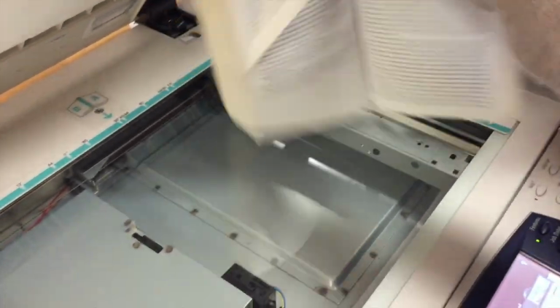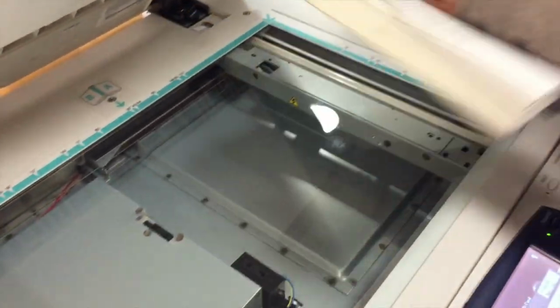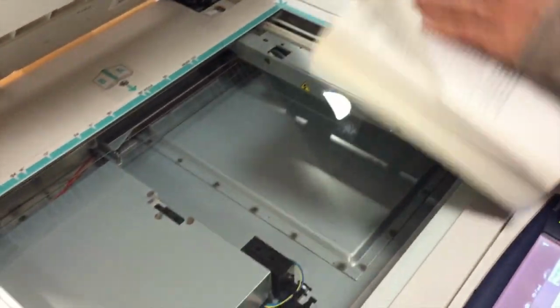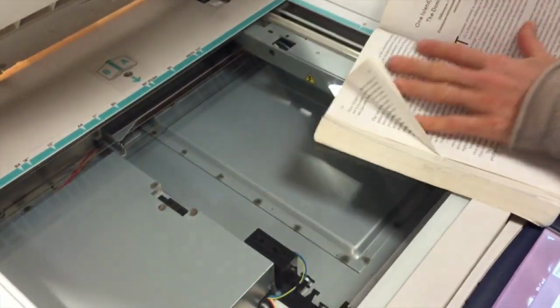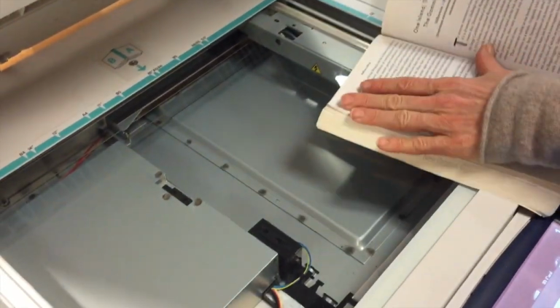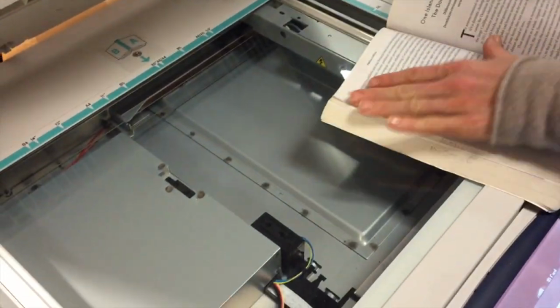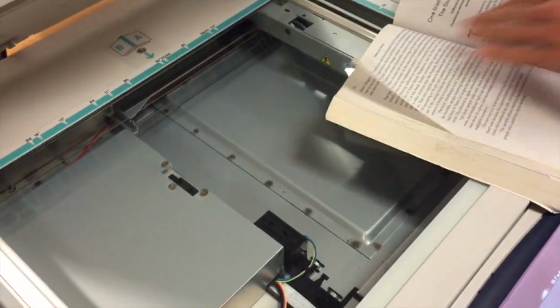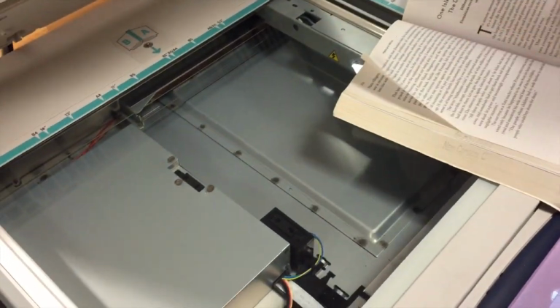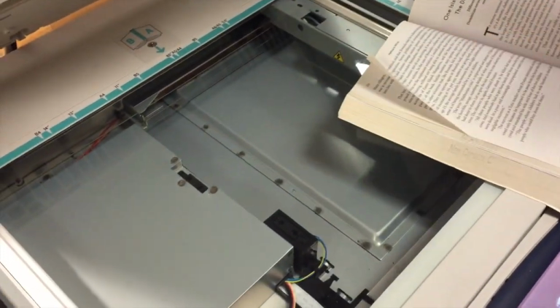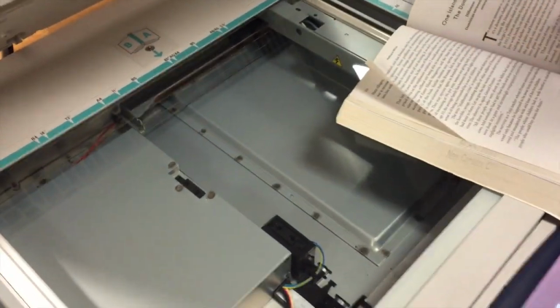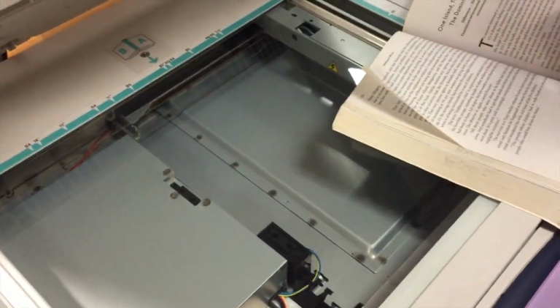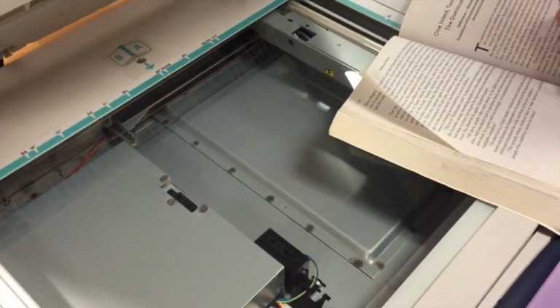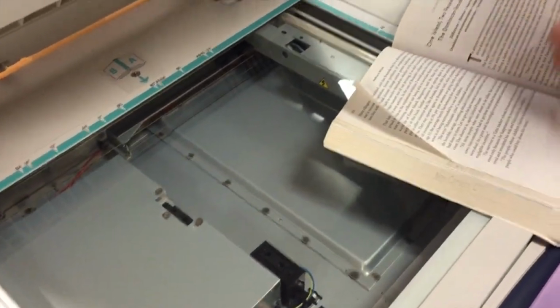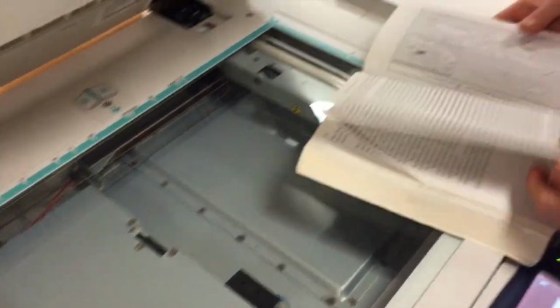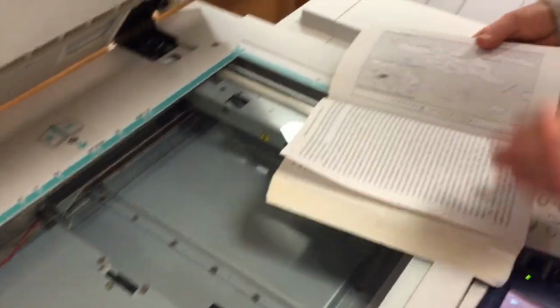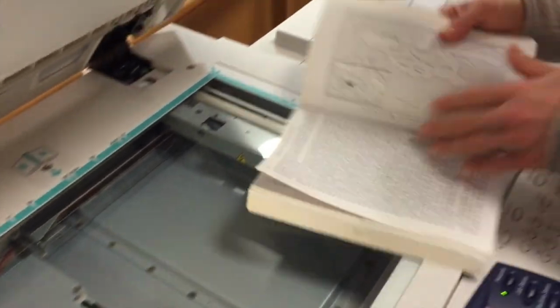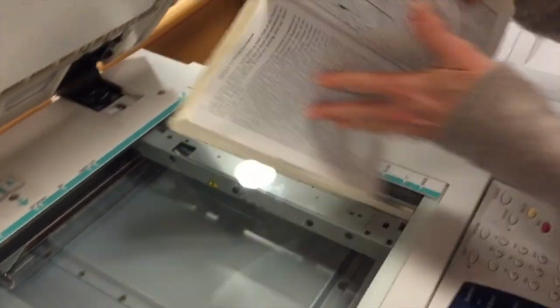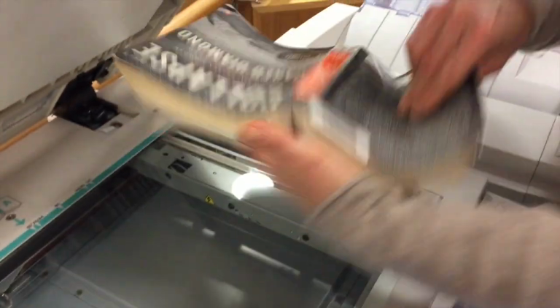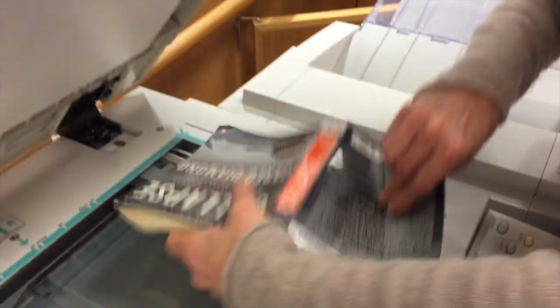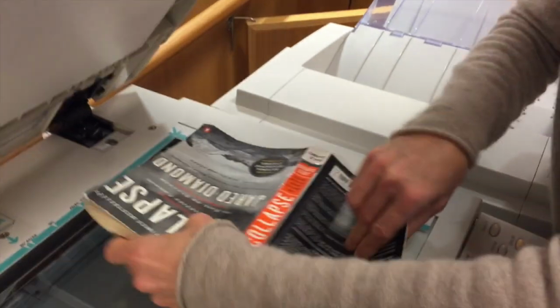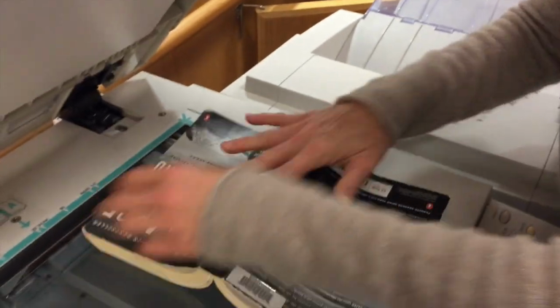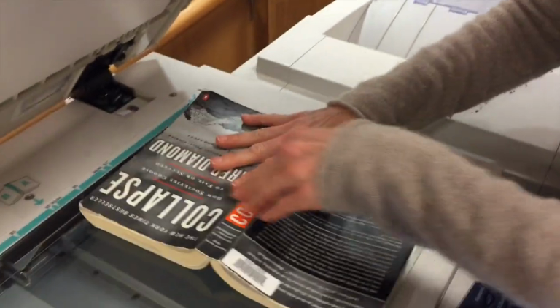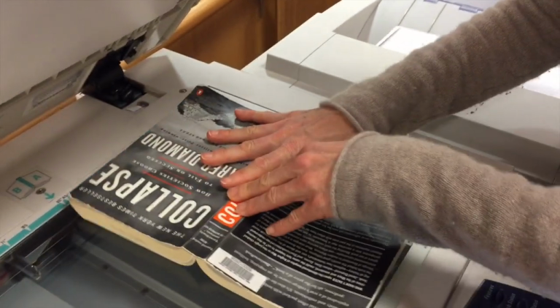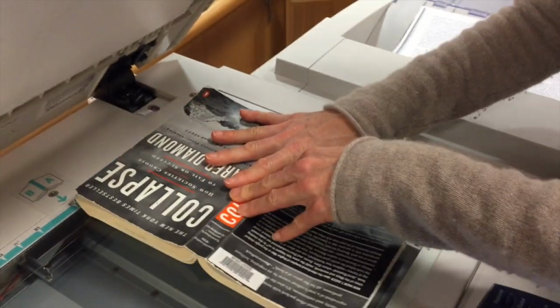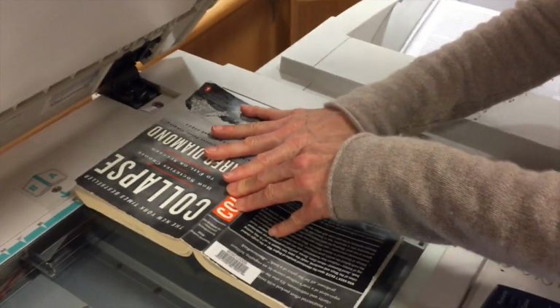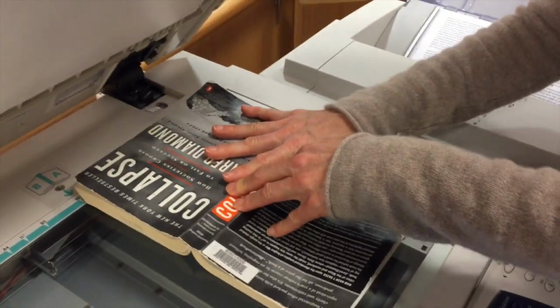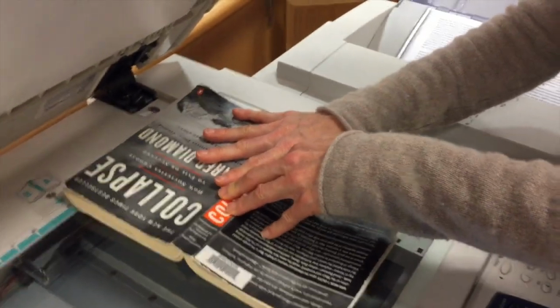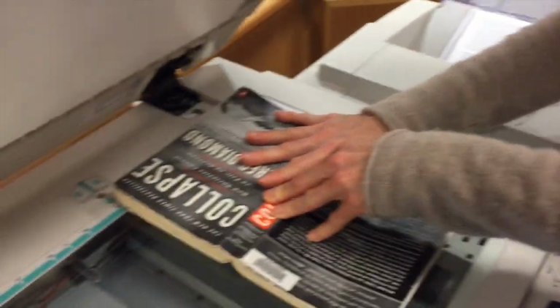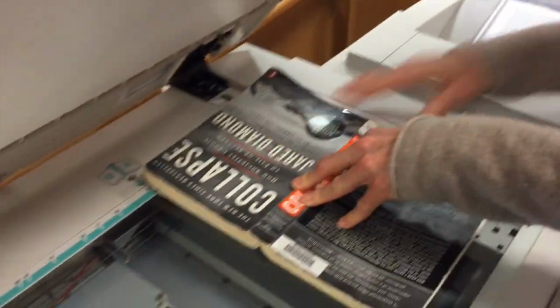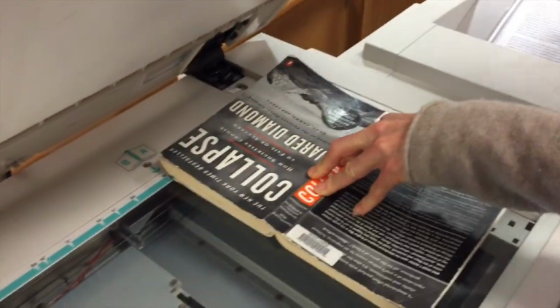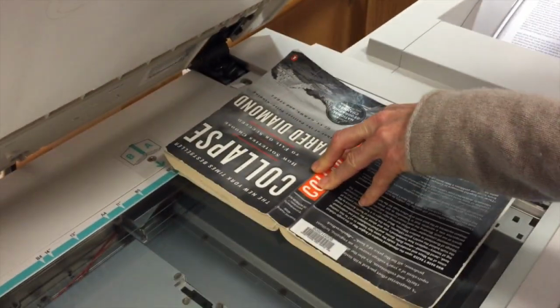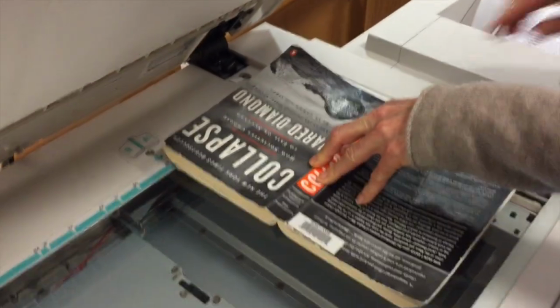And then that copied that page, and you can just turn the page and keep going that way. And it comes out here.